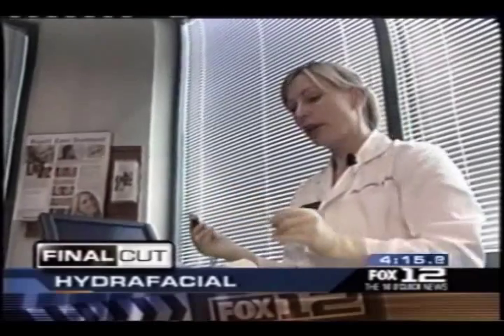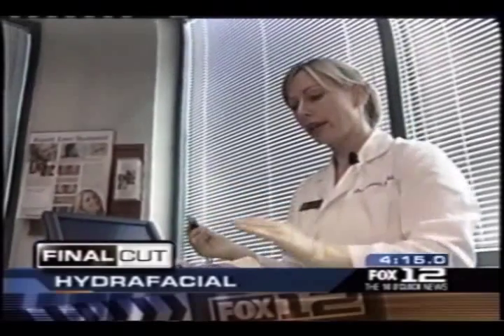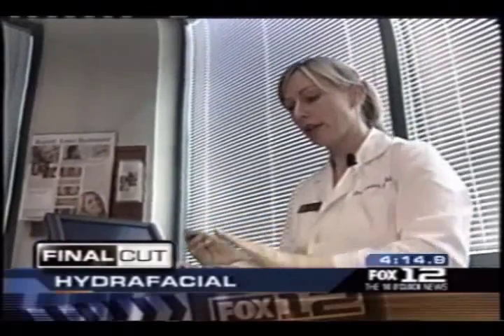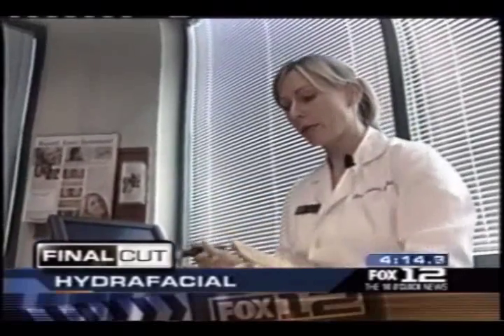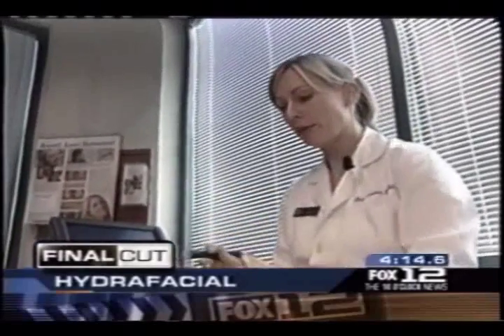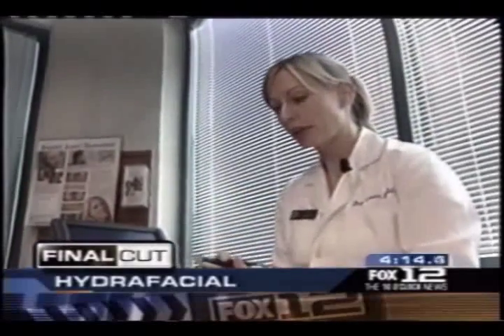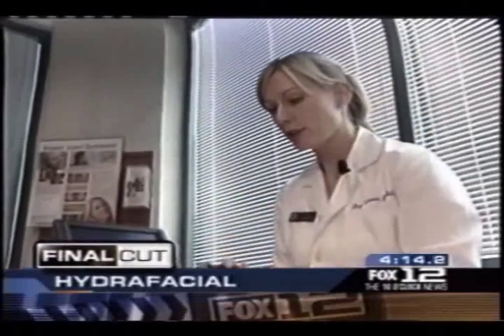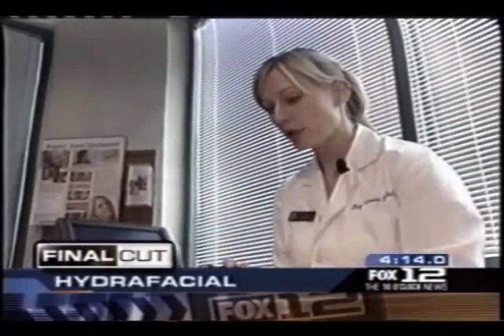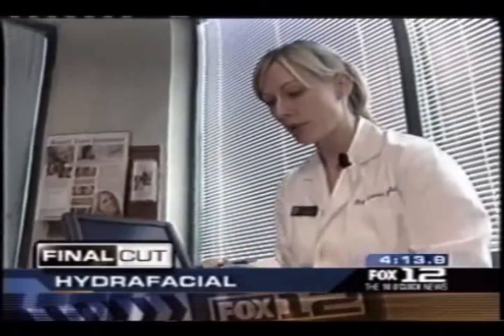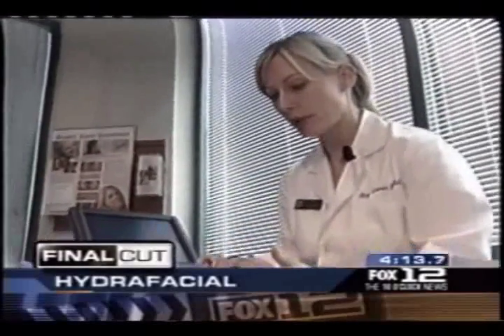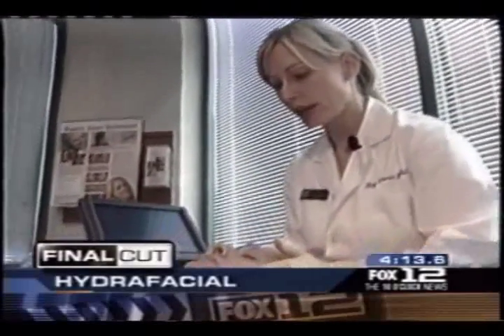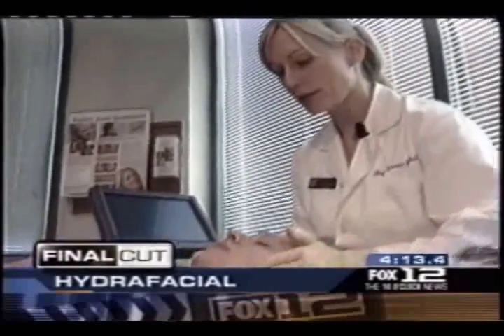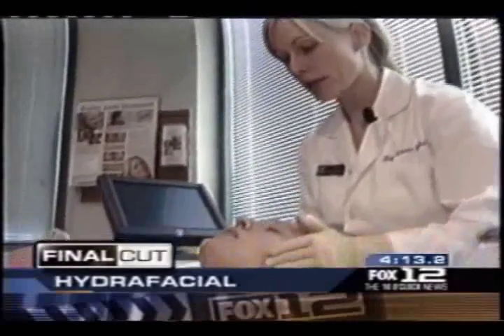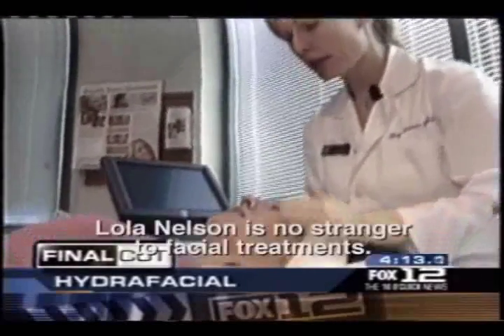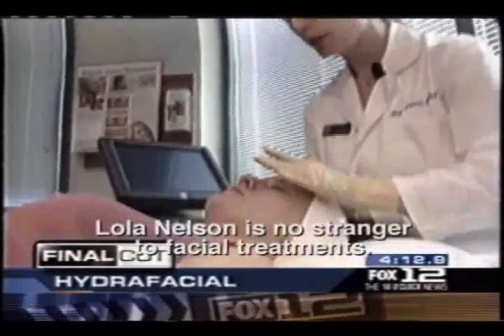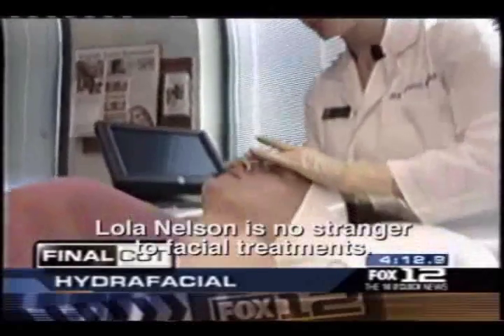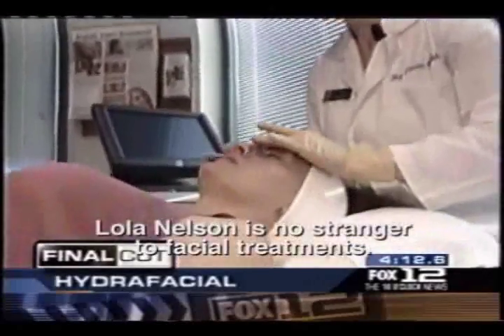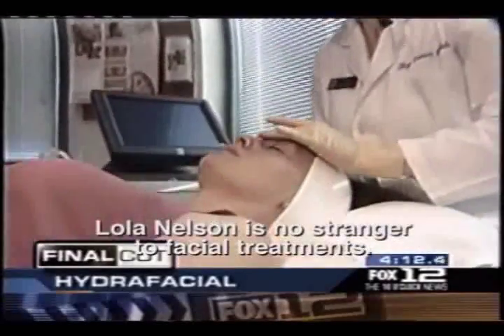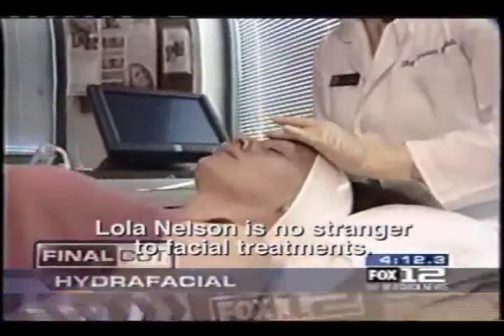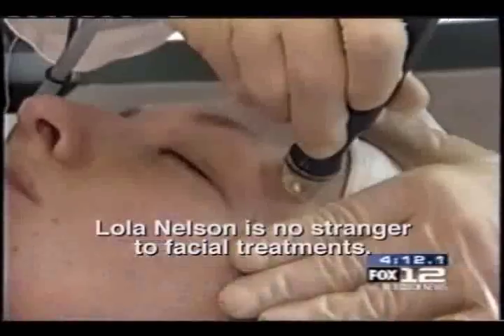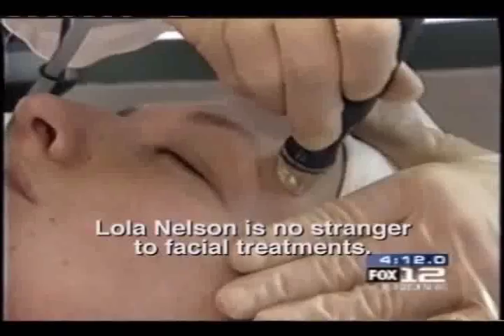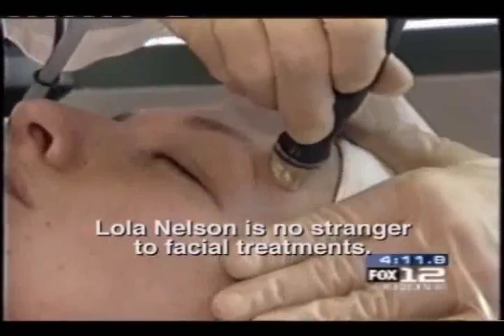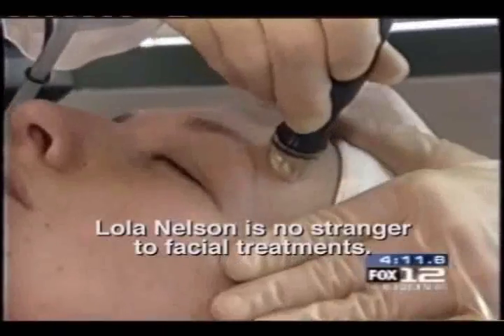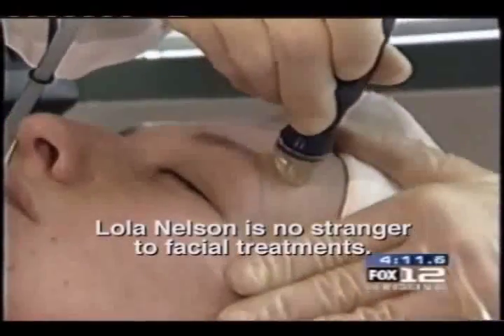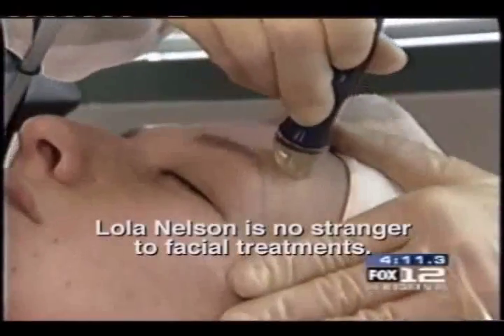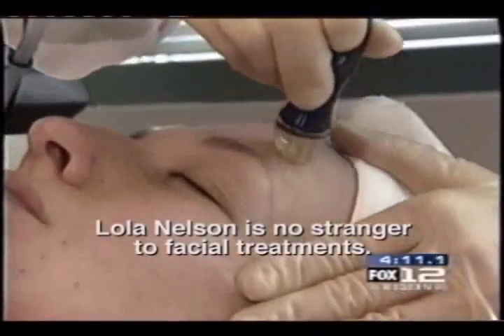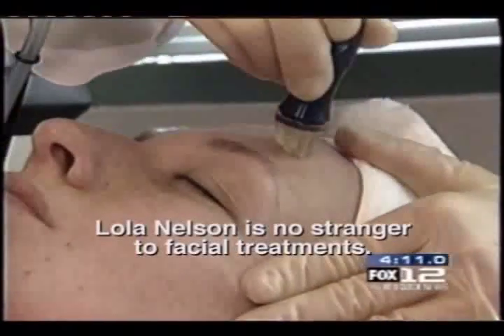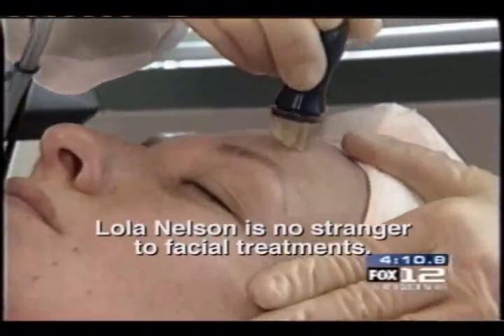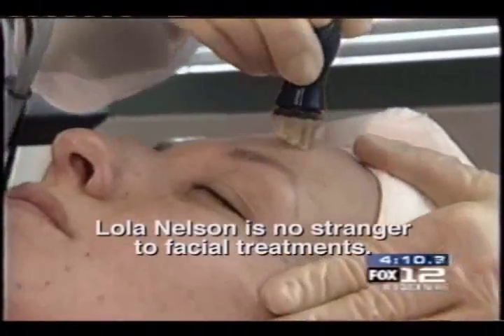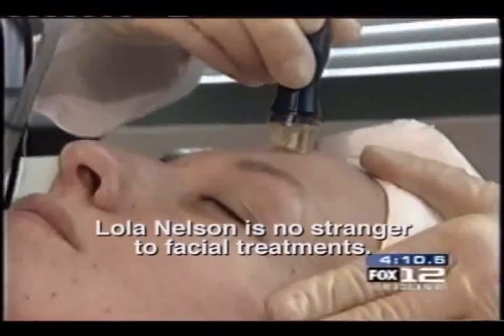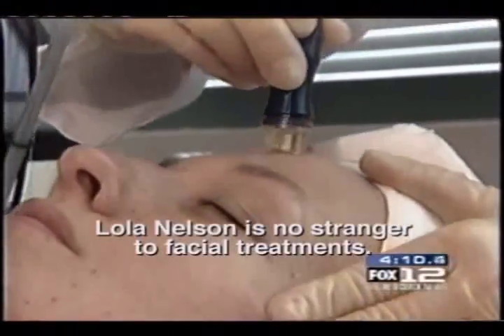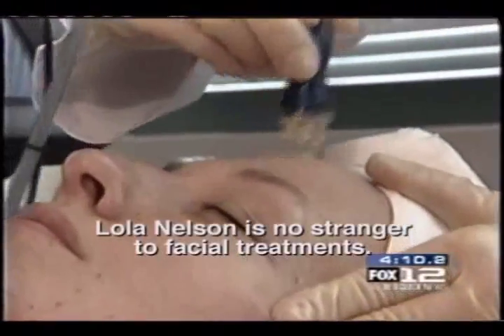Okay Lola, I'm going to begin your treatment, okay? Lola Nelson is no stranger to facial treatments.